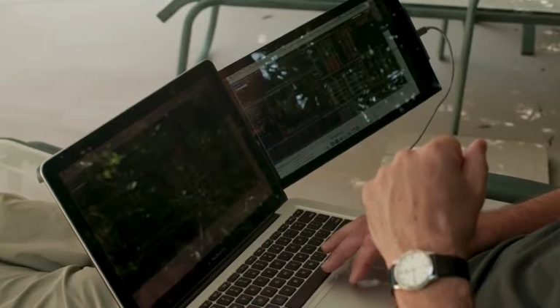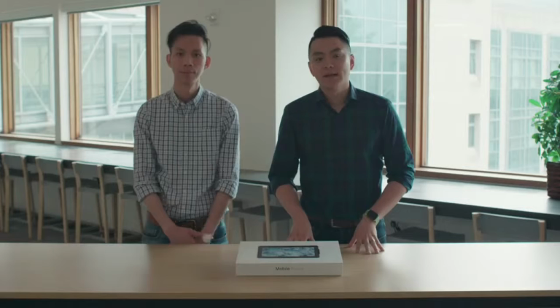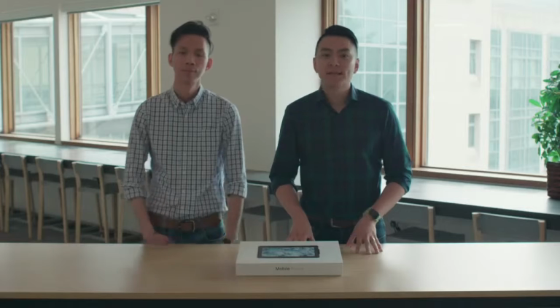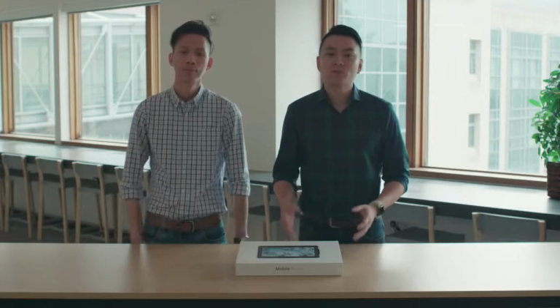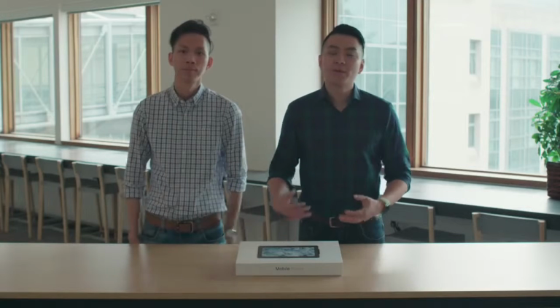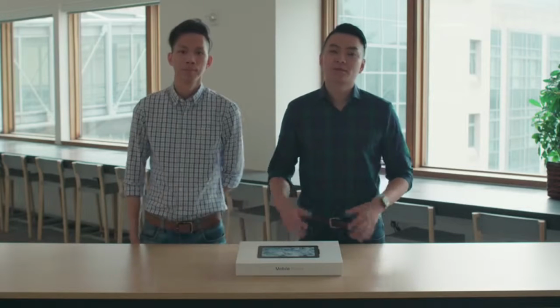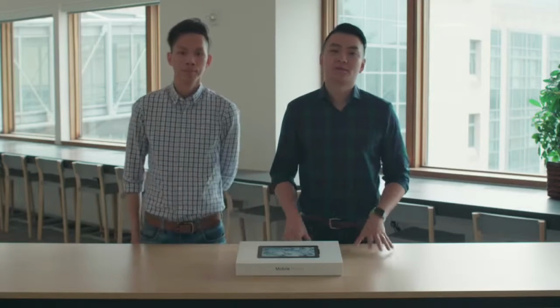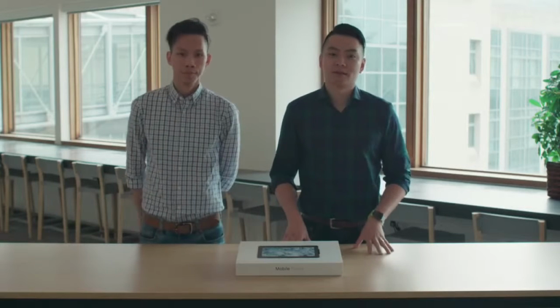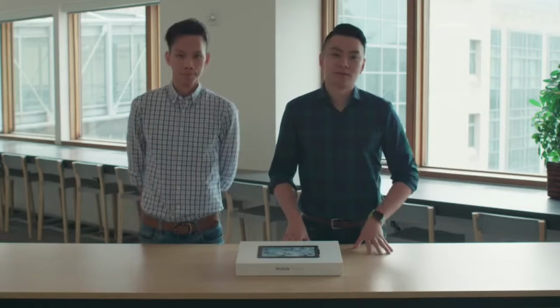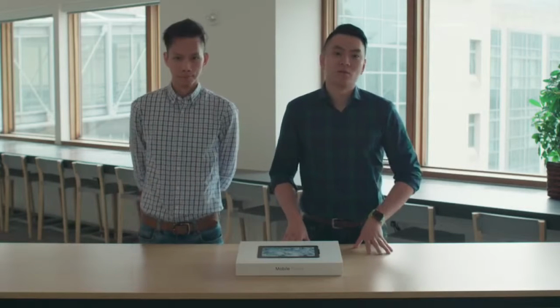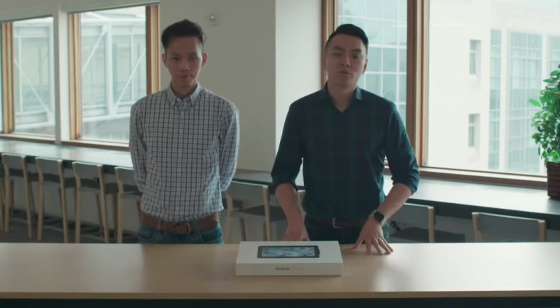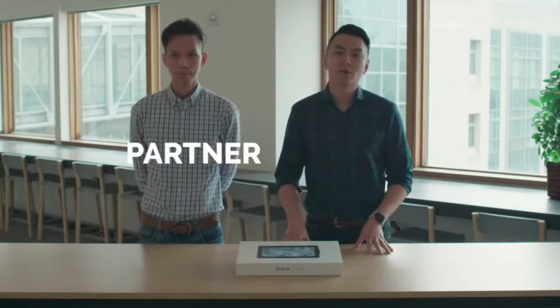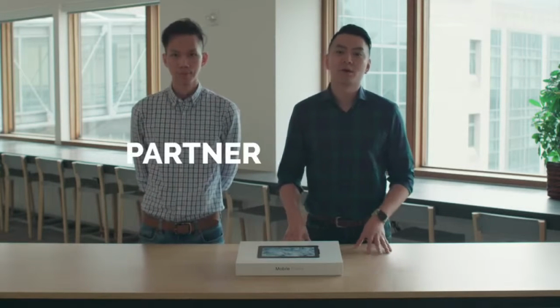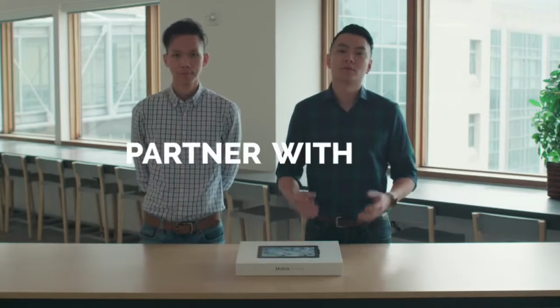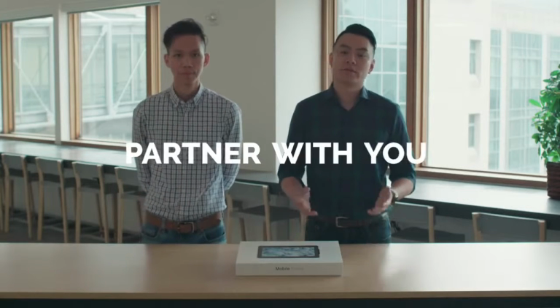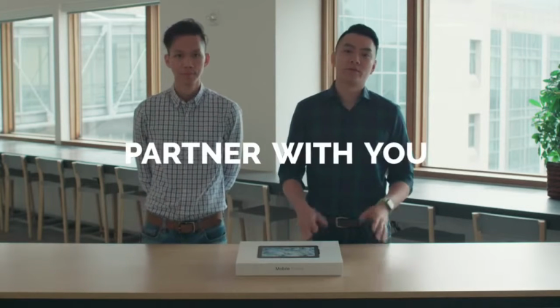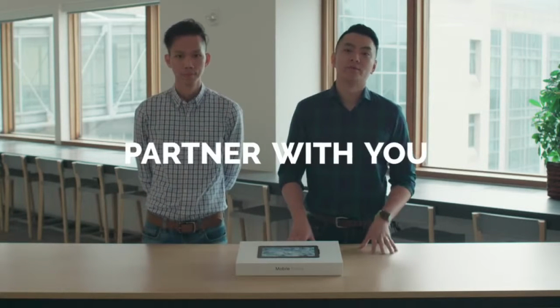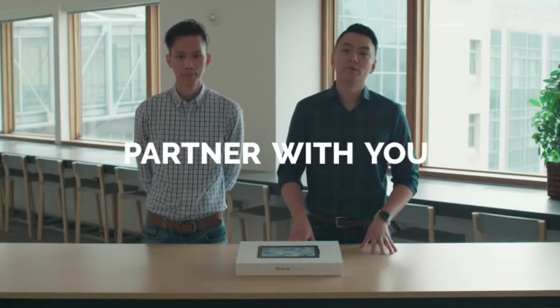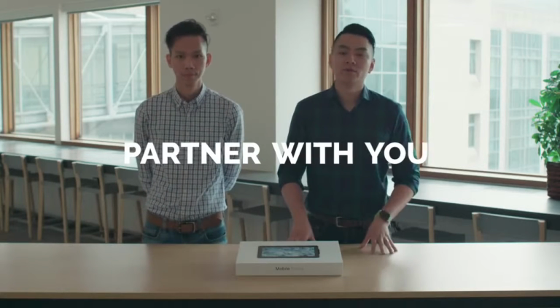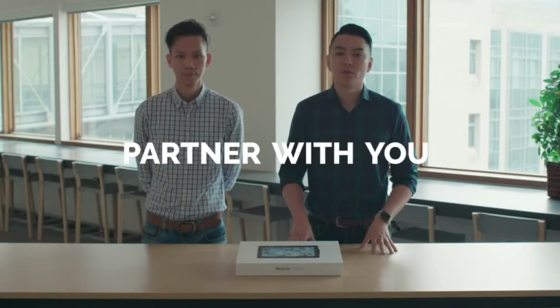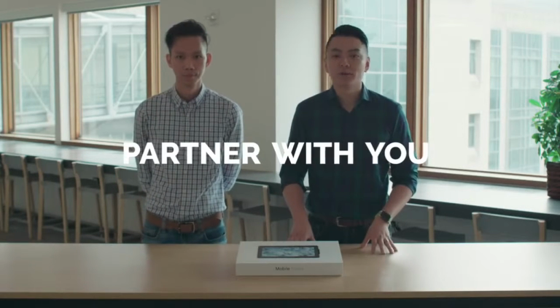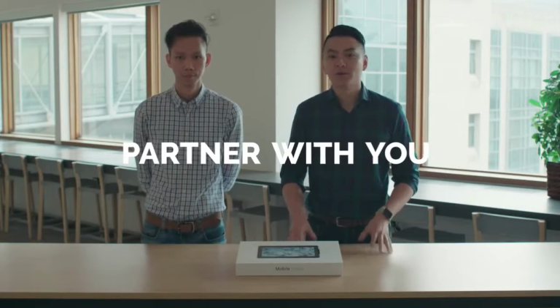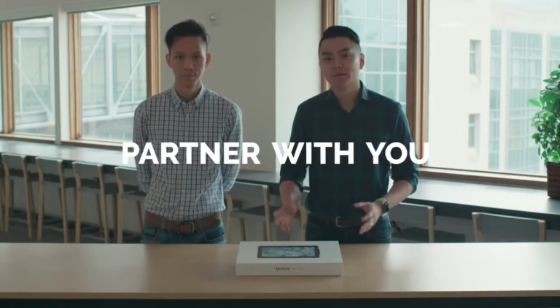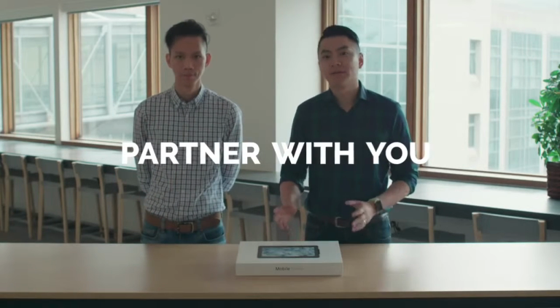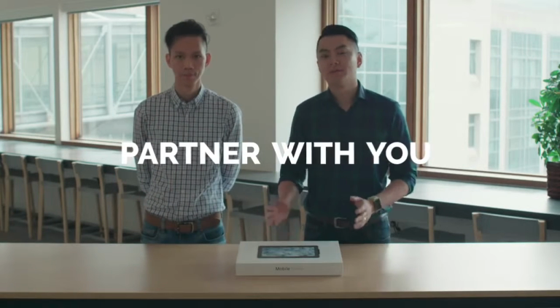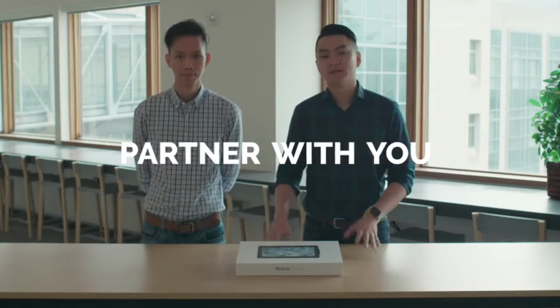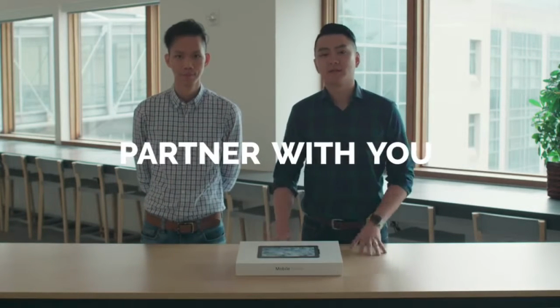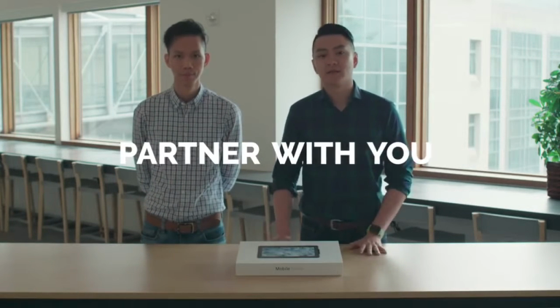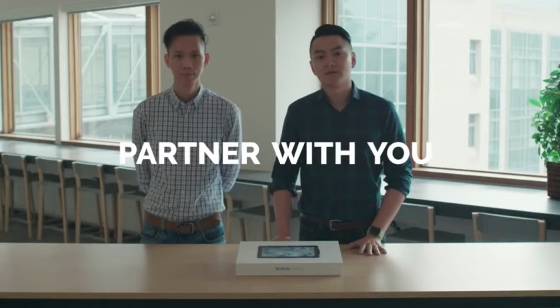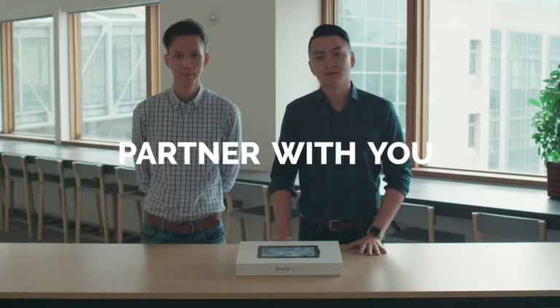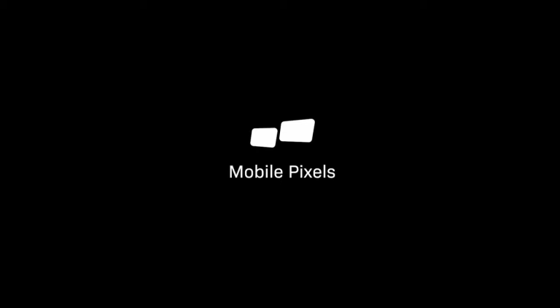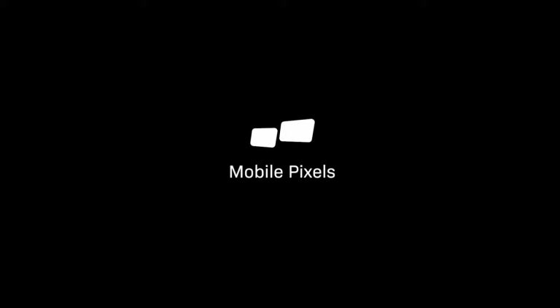And that's what makes us excited. We want to partner with you so we can build something amazing together.